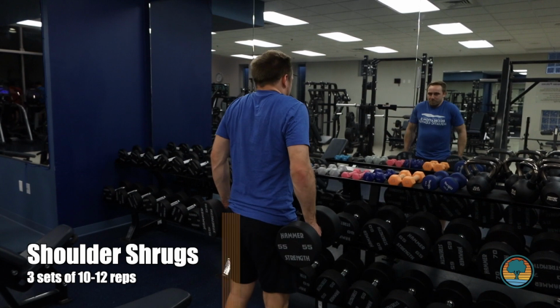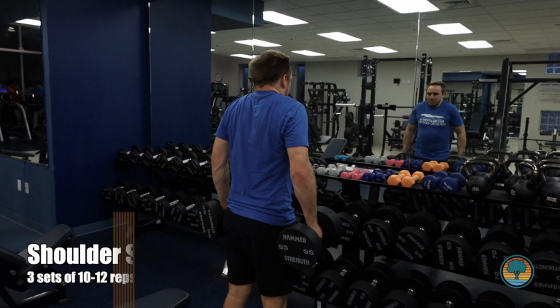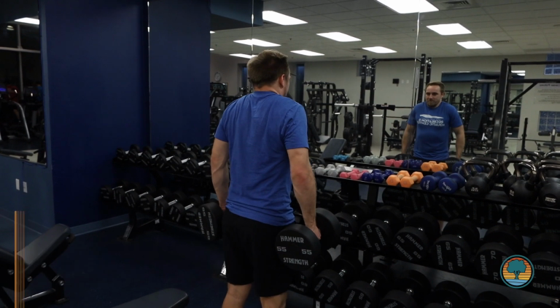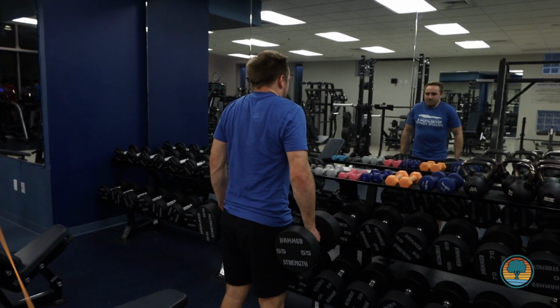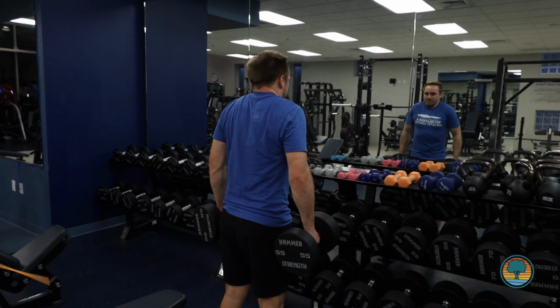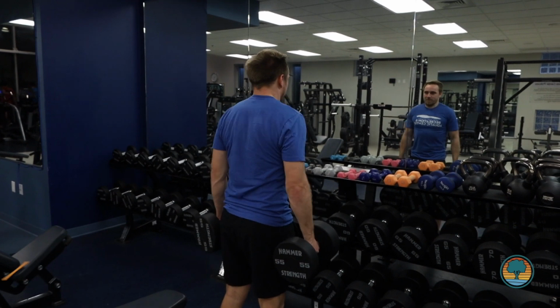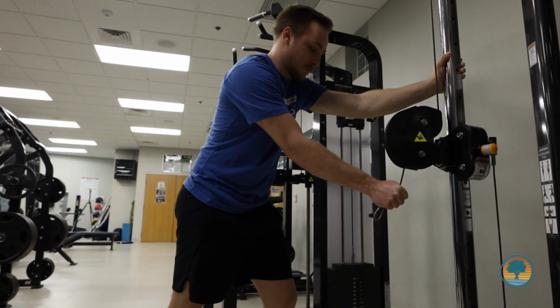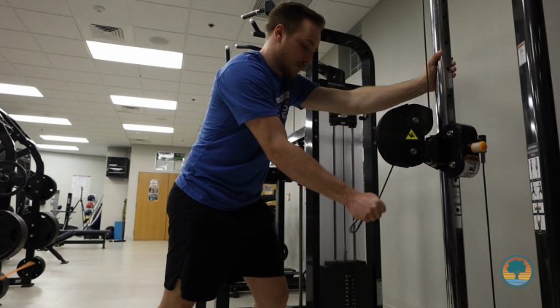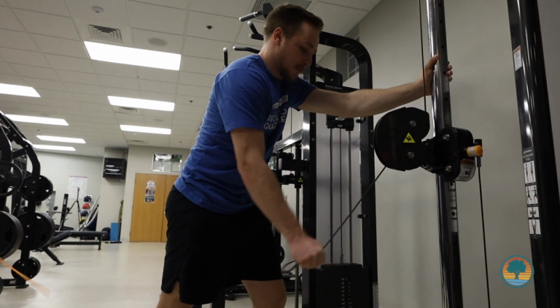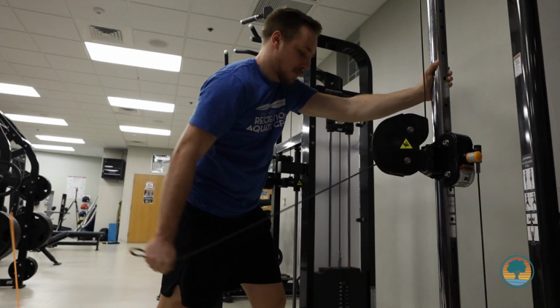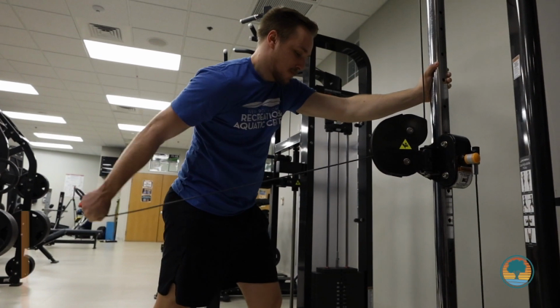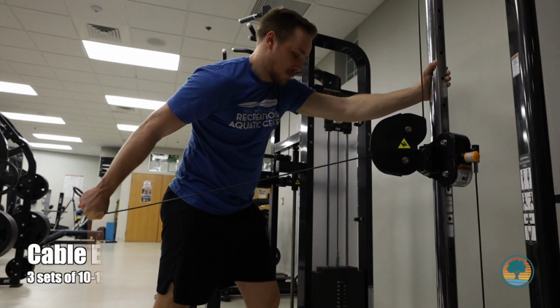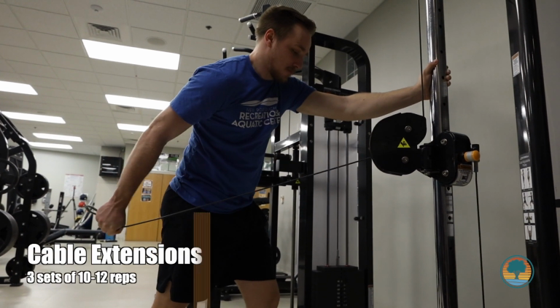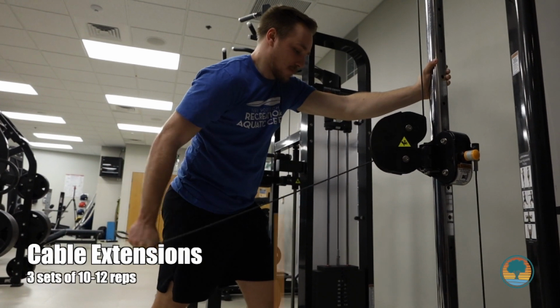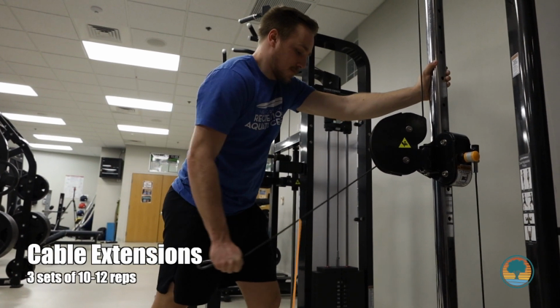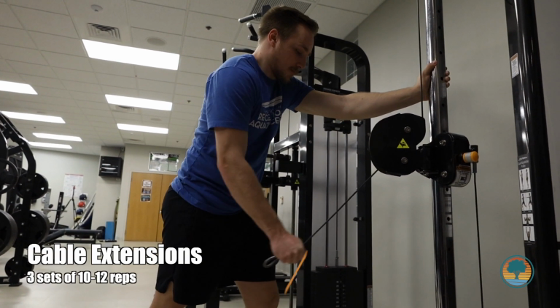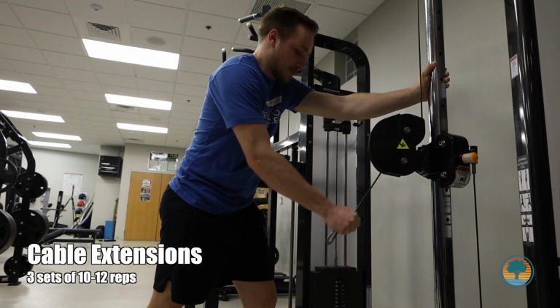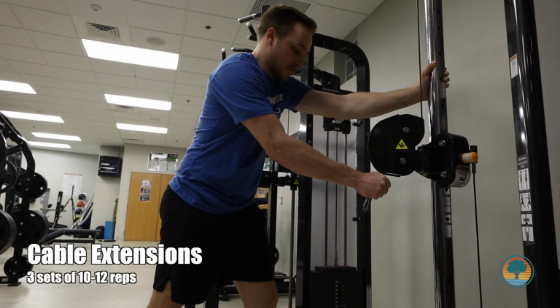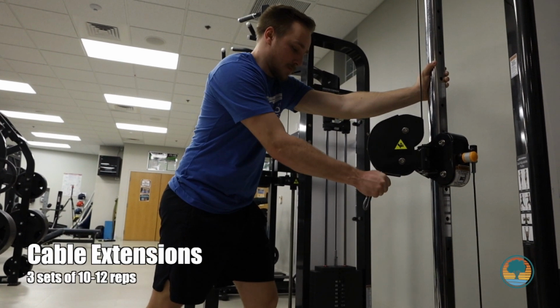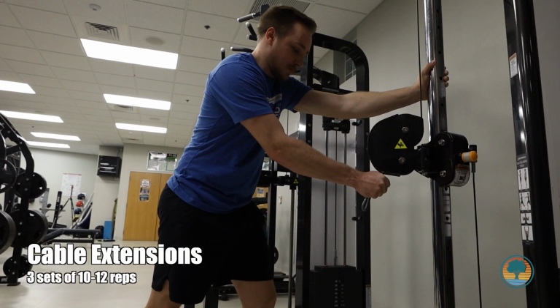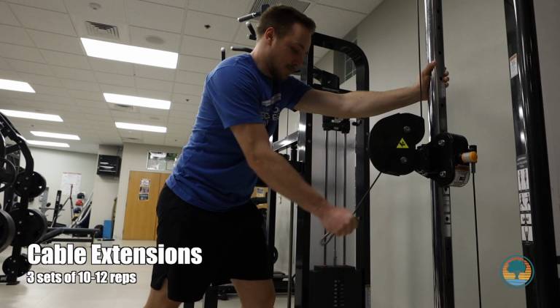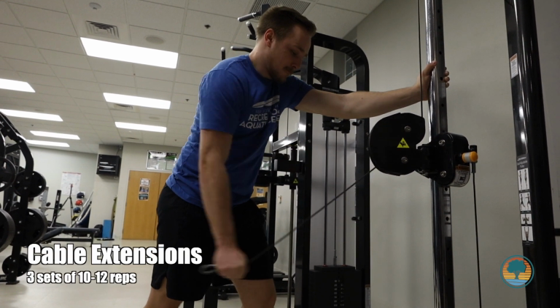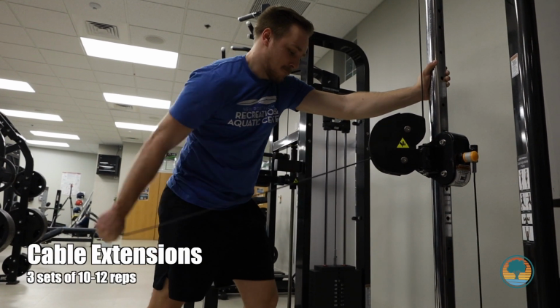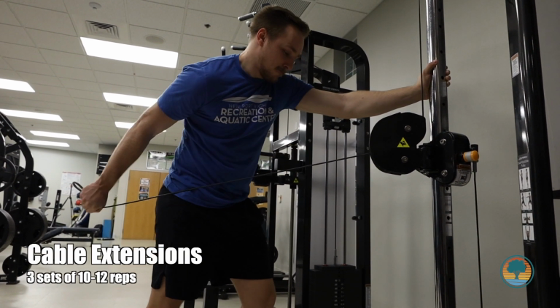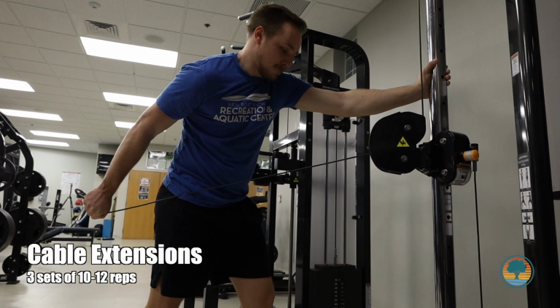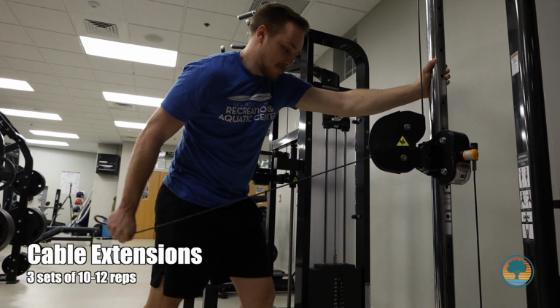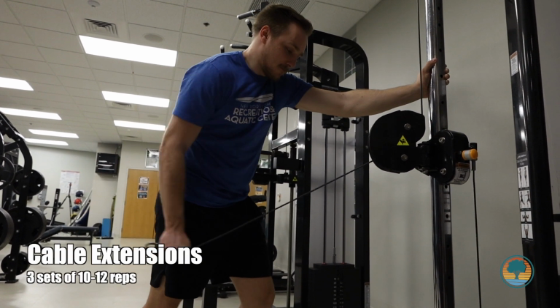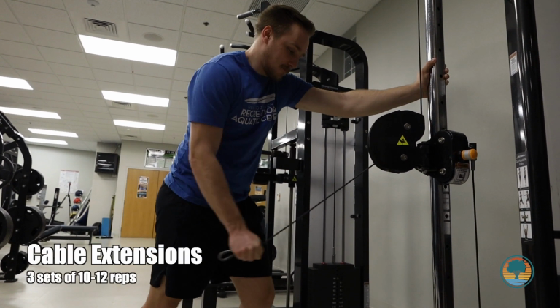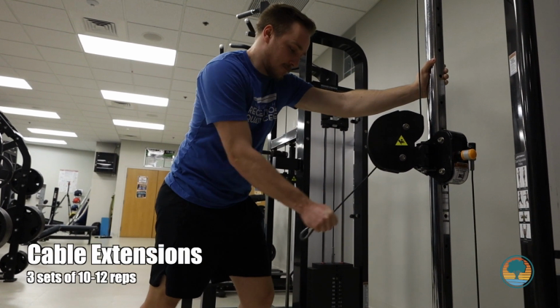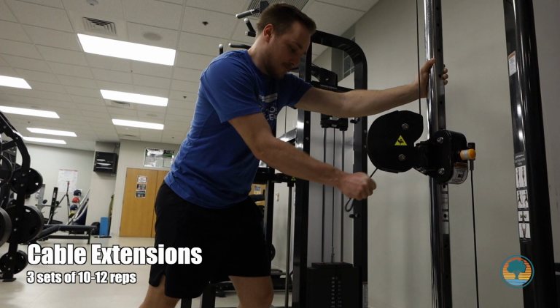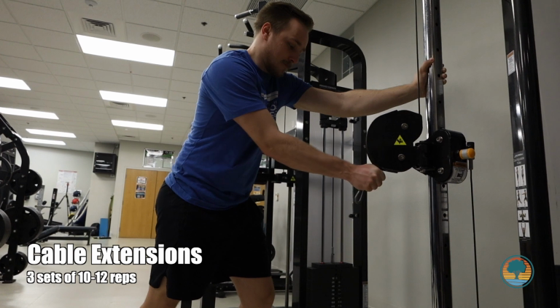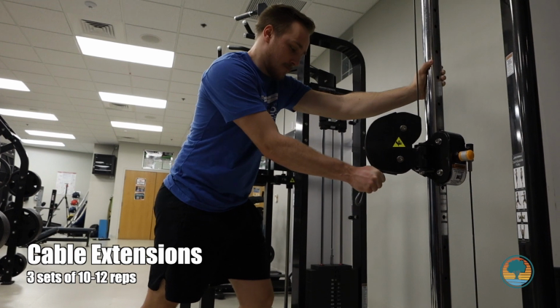Now we're going to do cable extensions to target your rear delt. We're going to do three sets of ten to twelve of these as well.